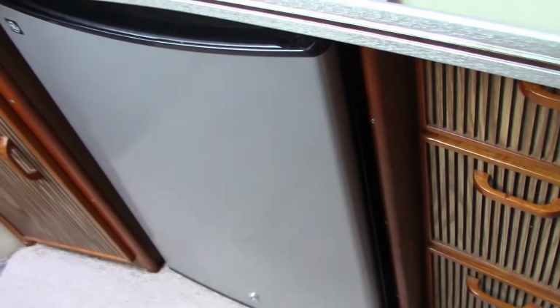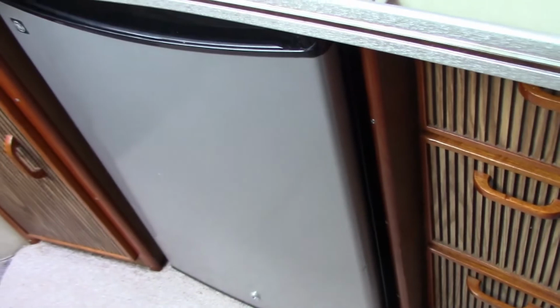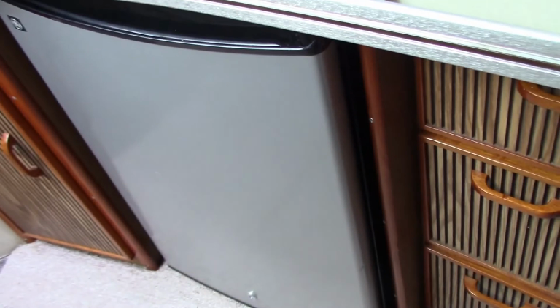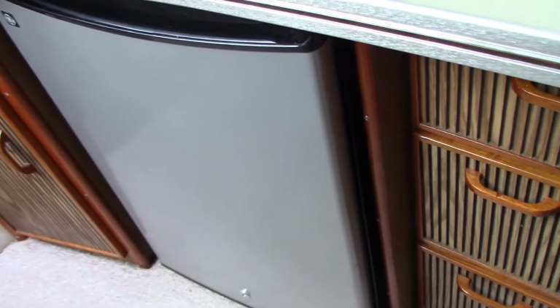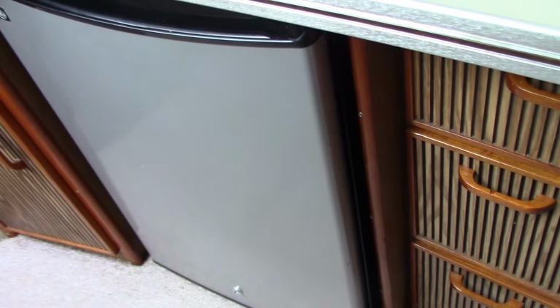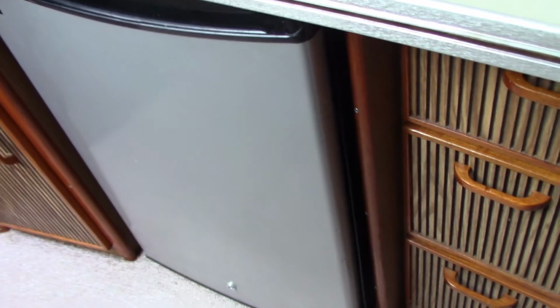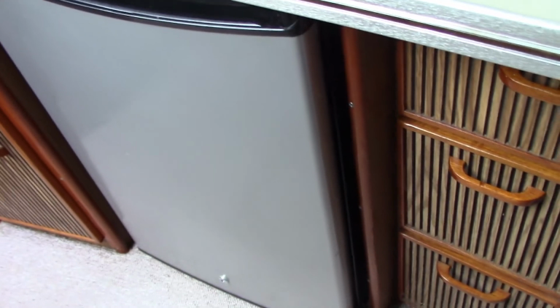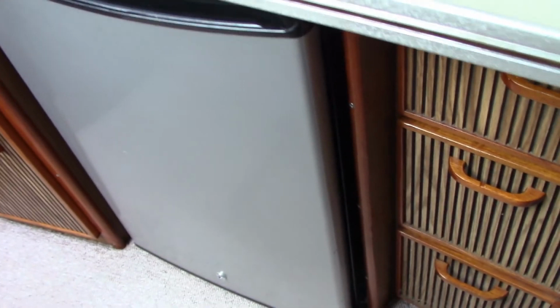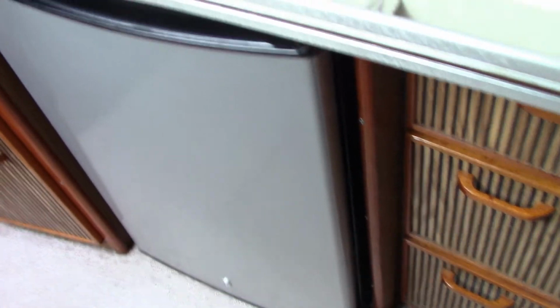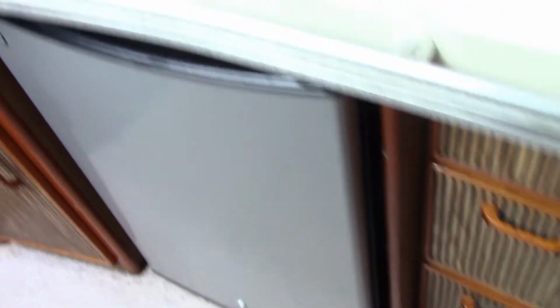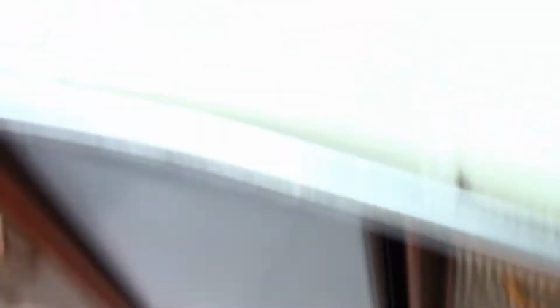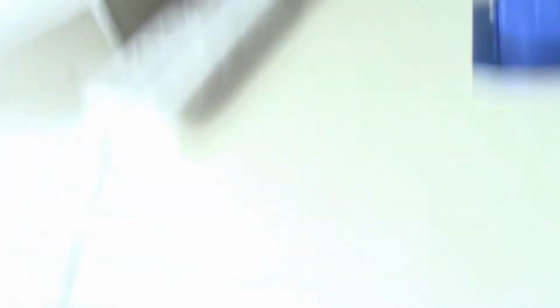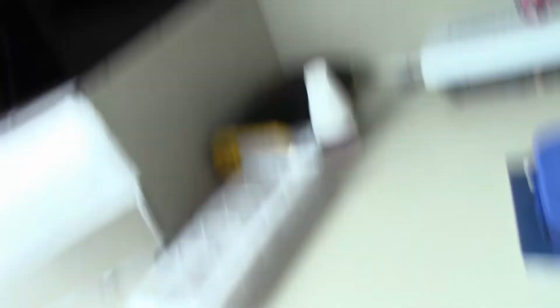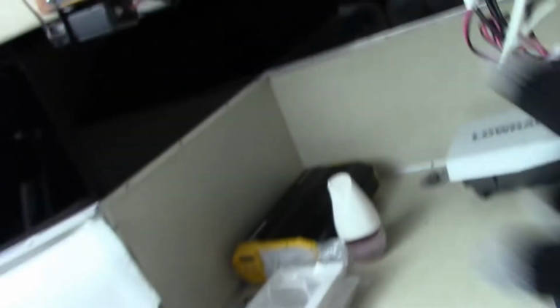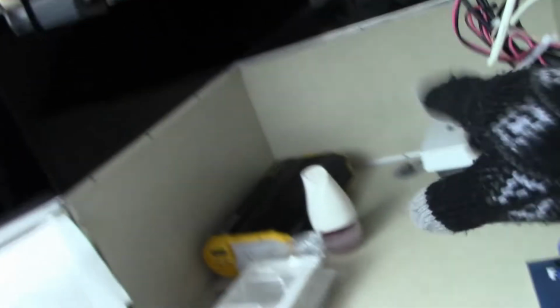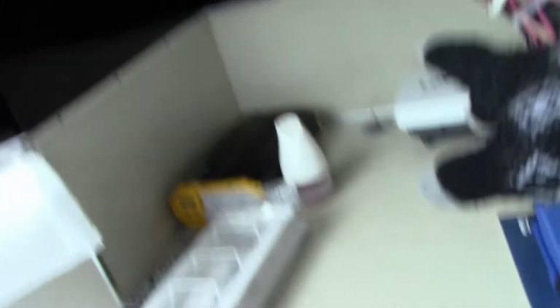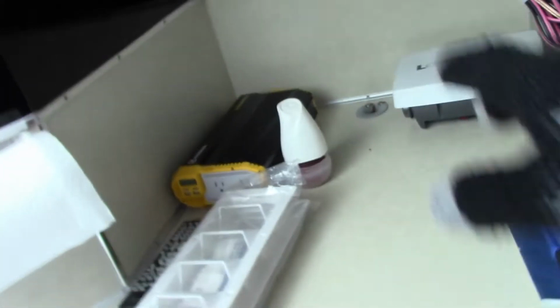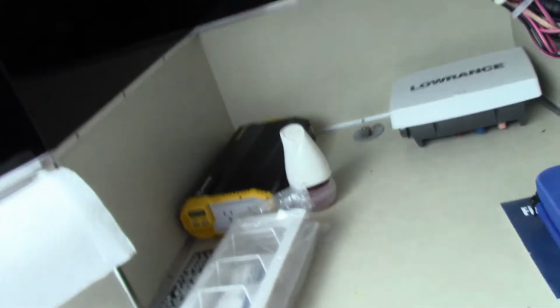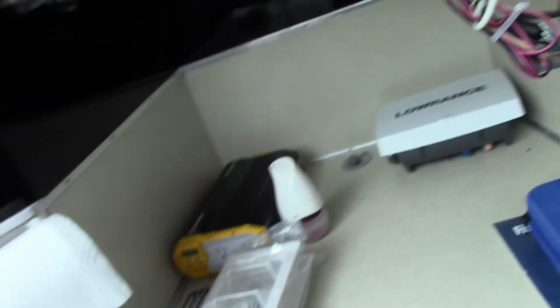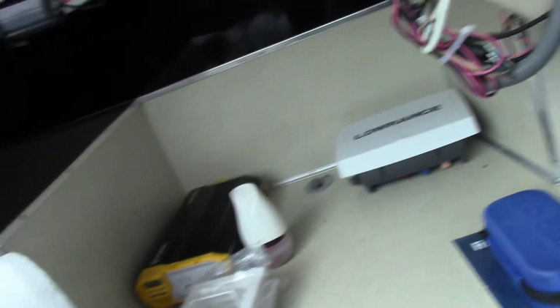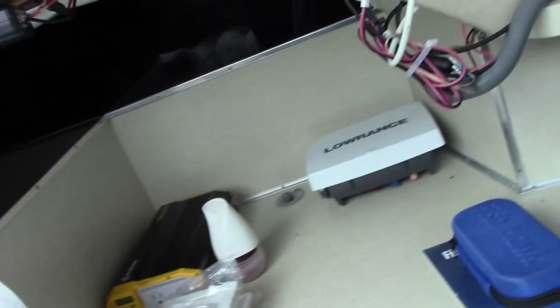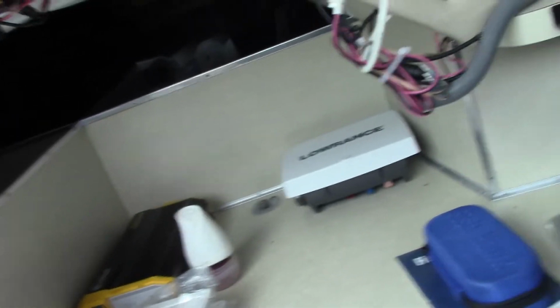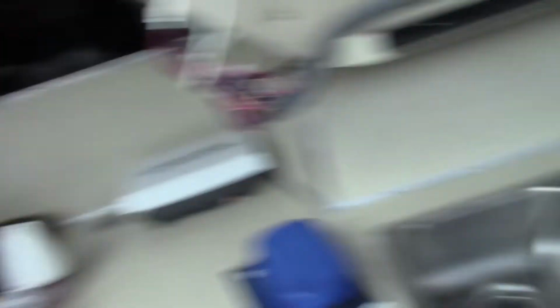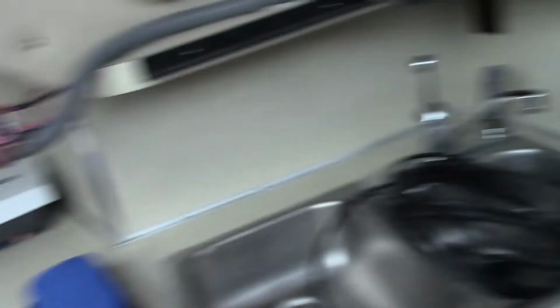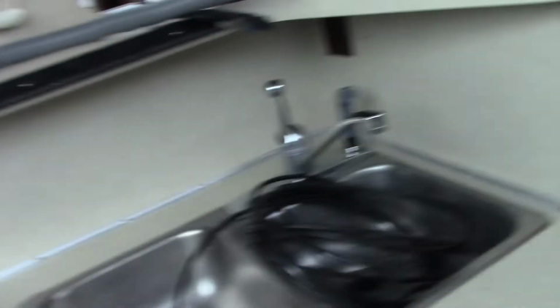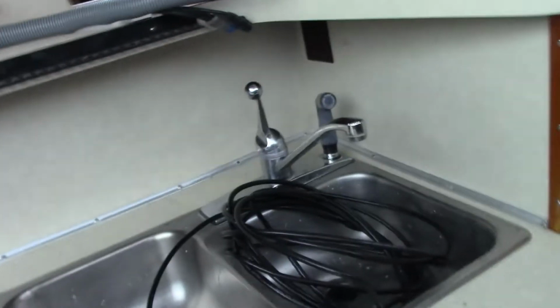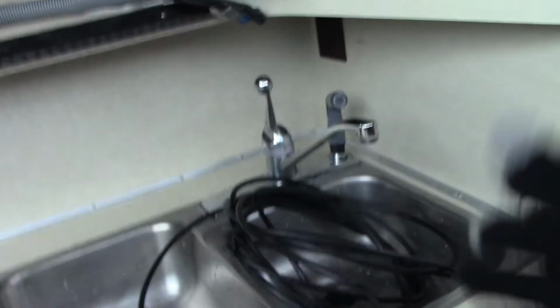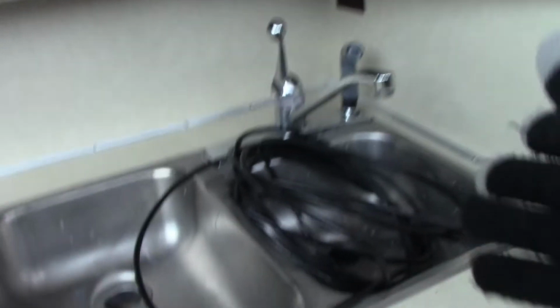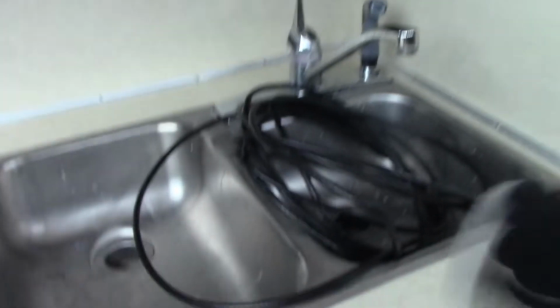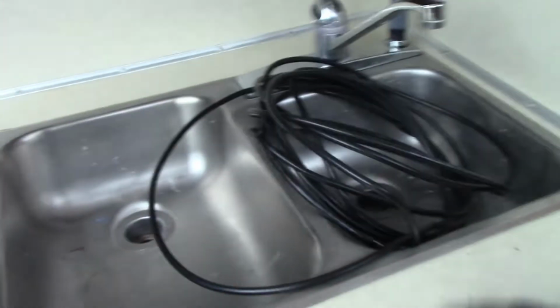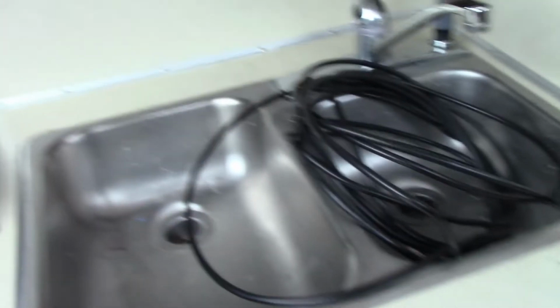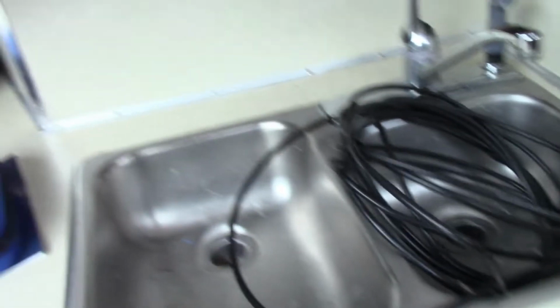There's a fridge. We might install a microwave here. And another sink.